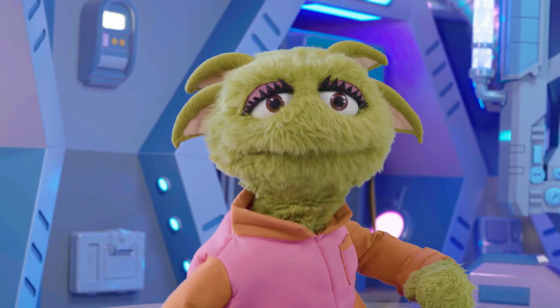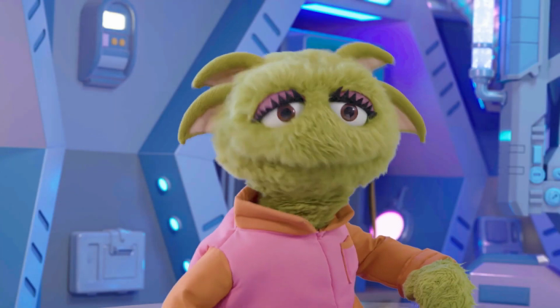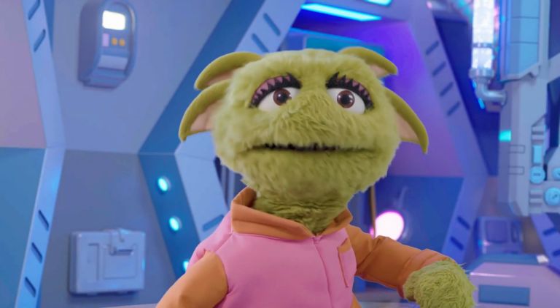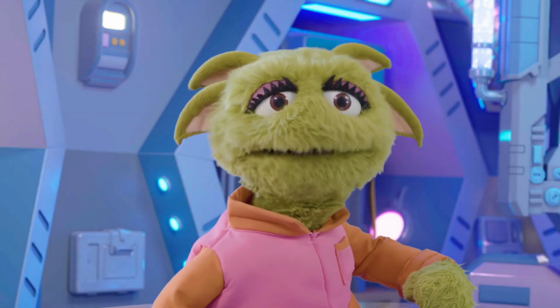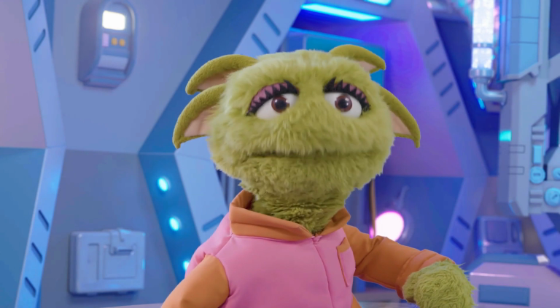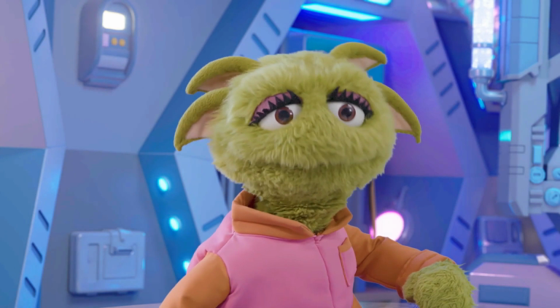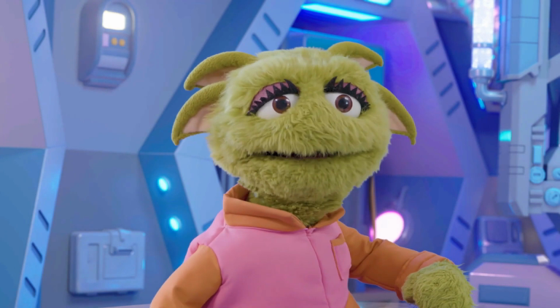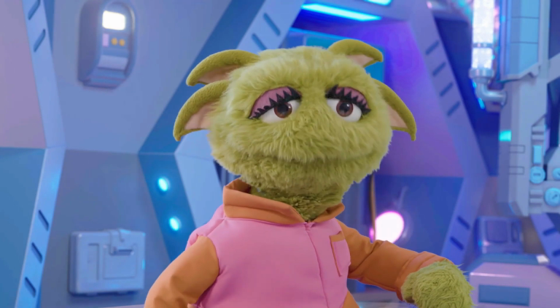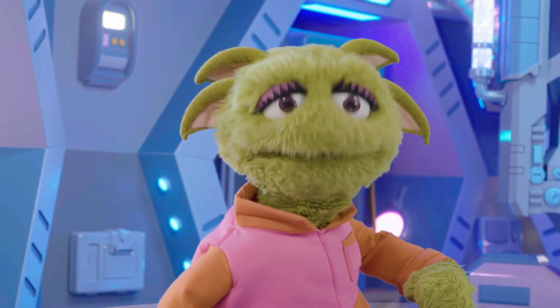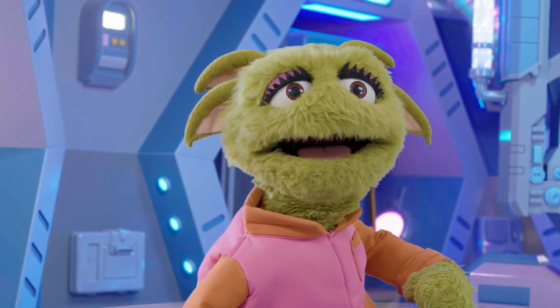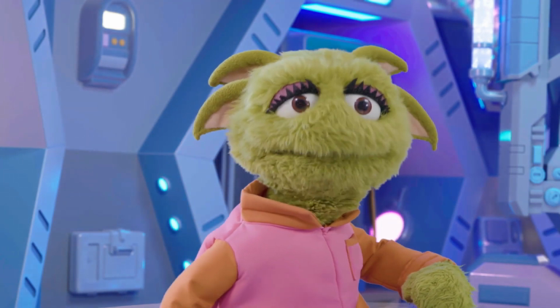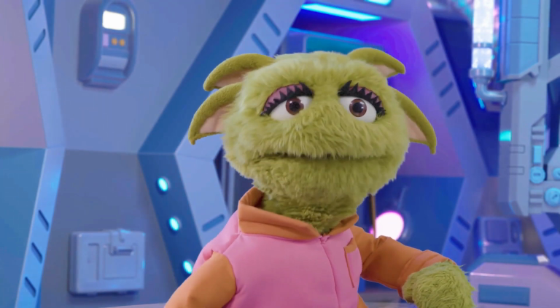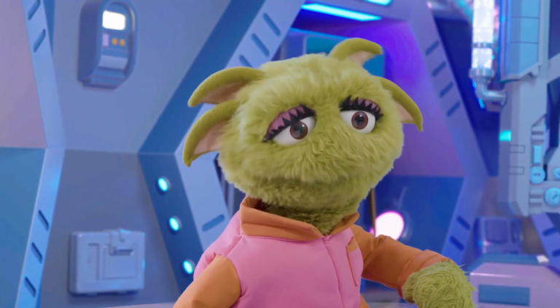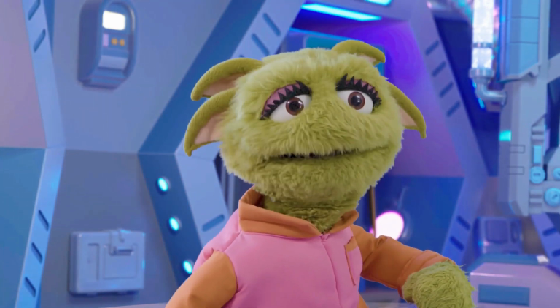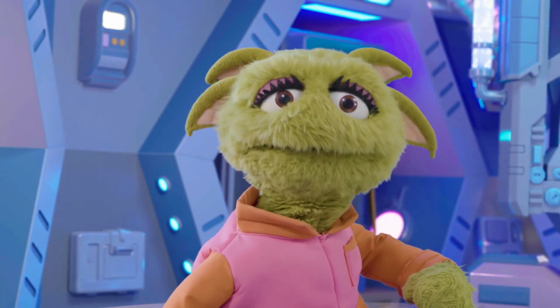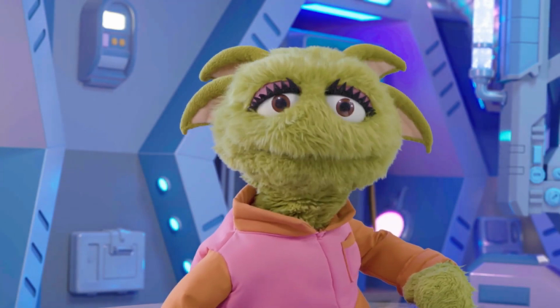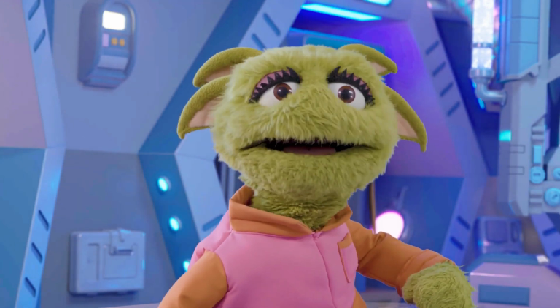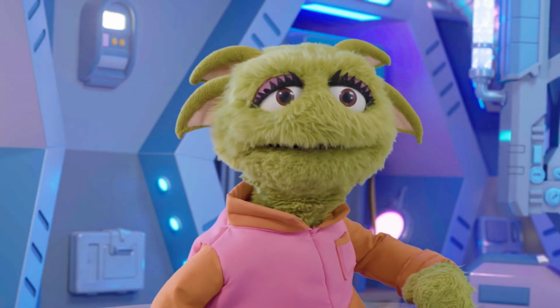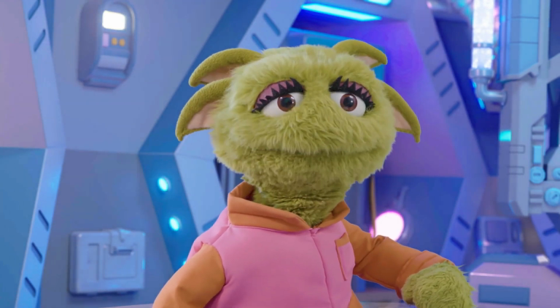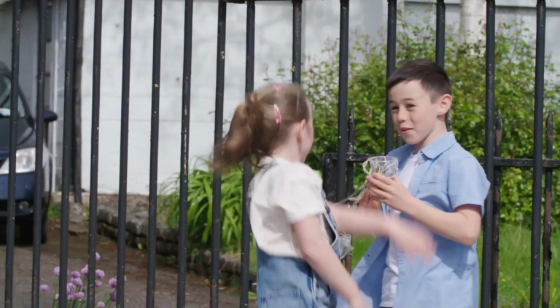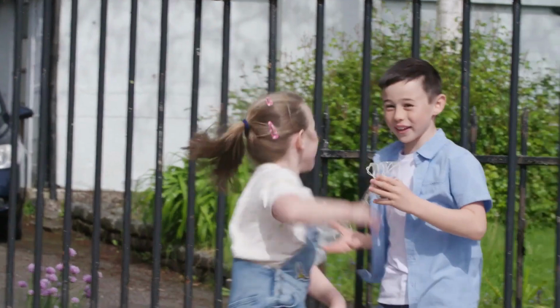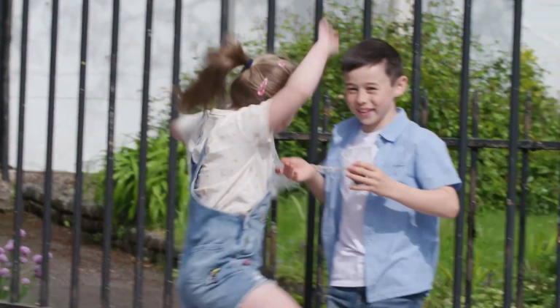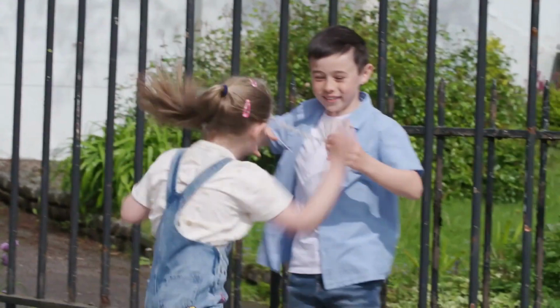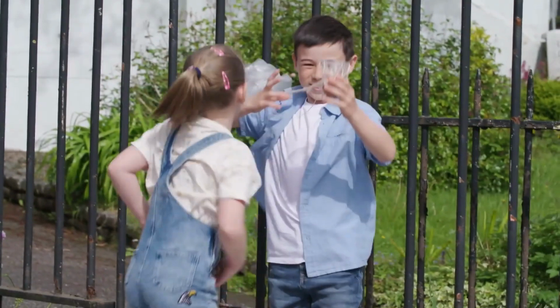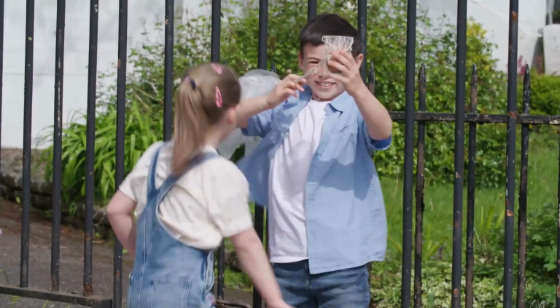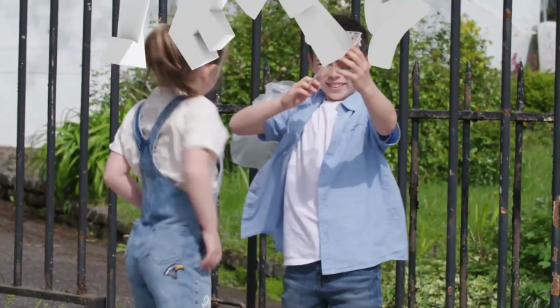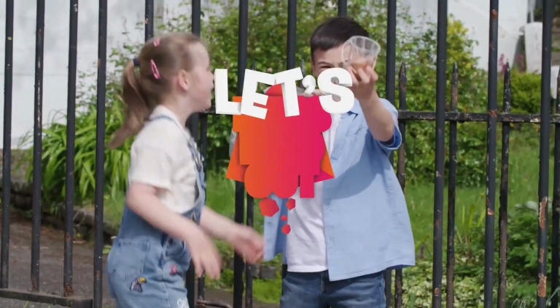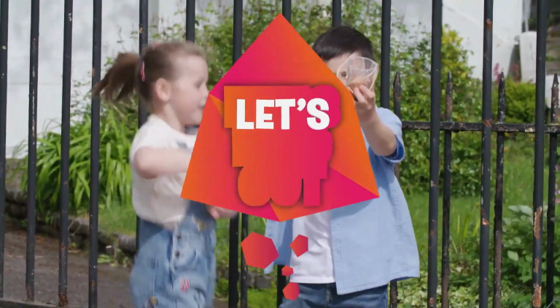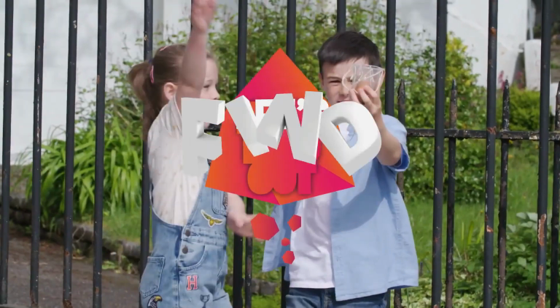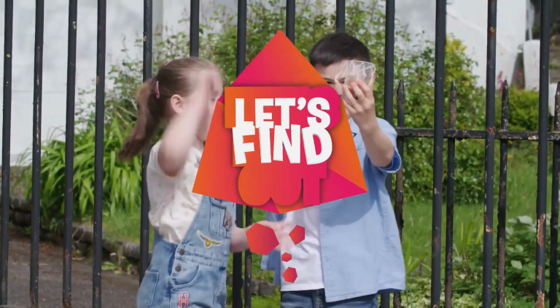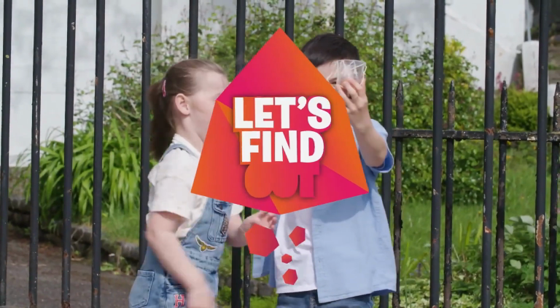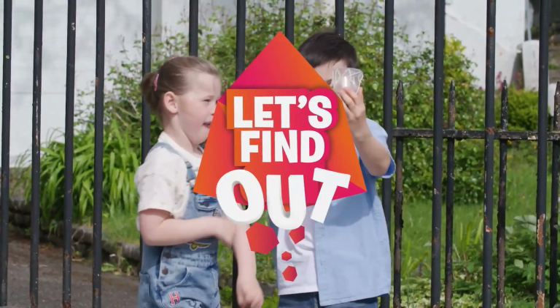Thanks, John and Sophia! Excellent work, guys! Let's find out!